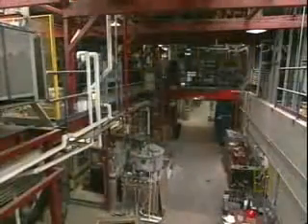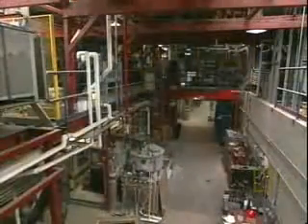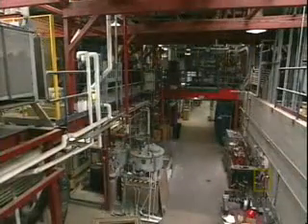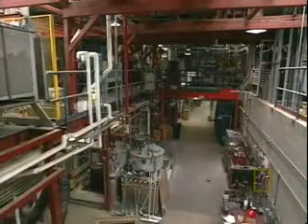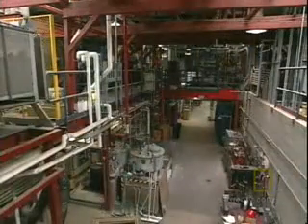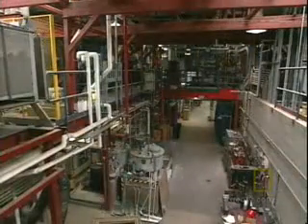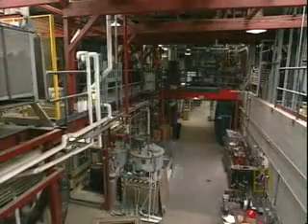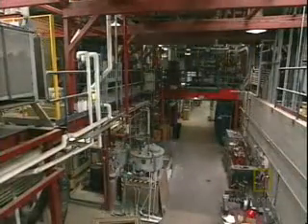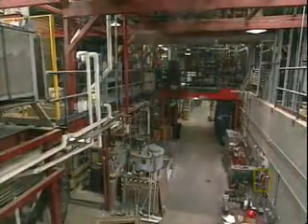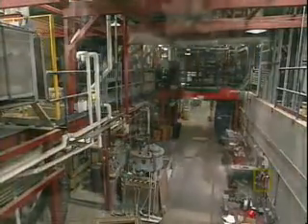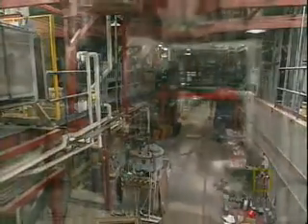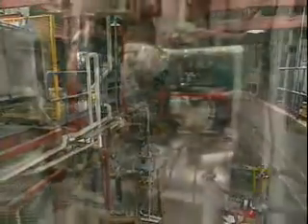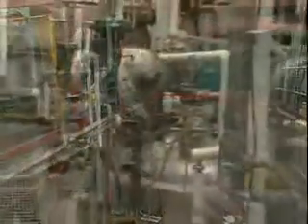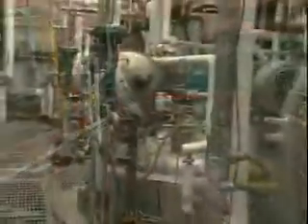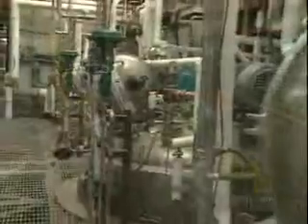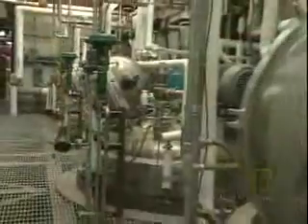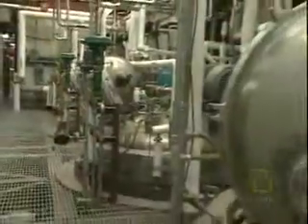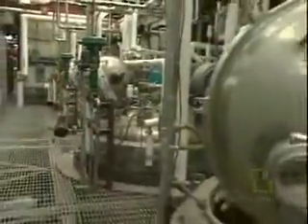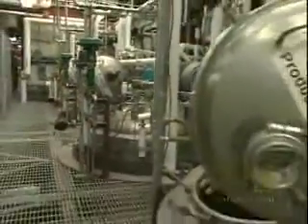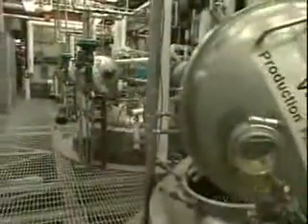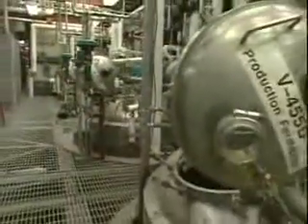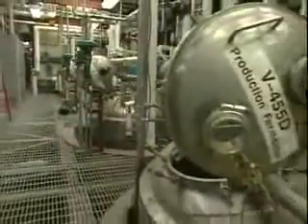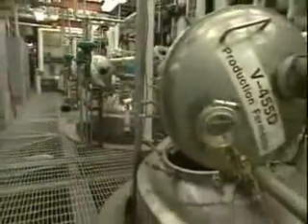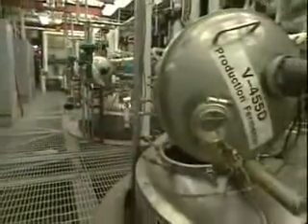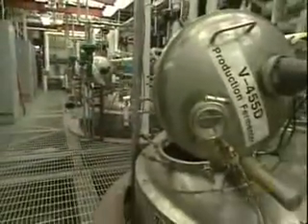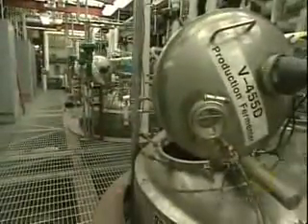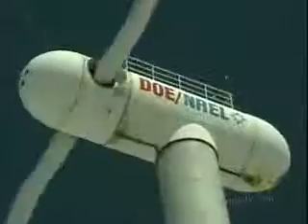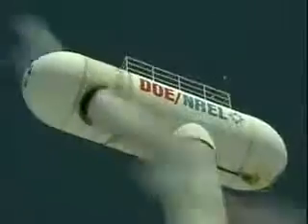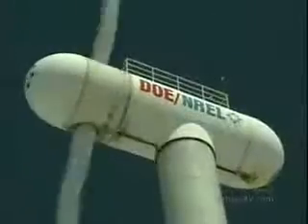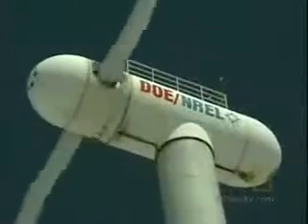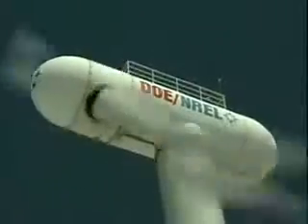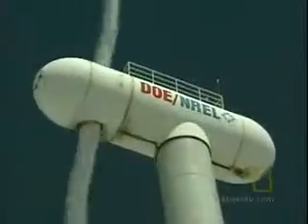The National Renewable Energy Lab has a plant that converts harvest leftovers, and just about anything else, into fuel.